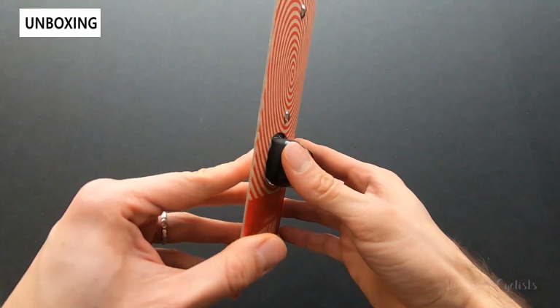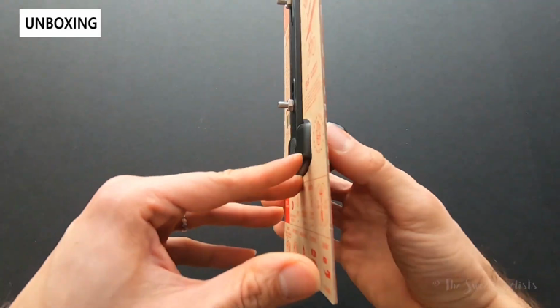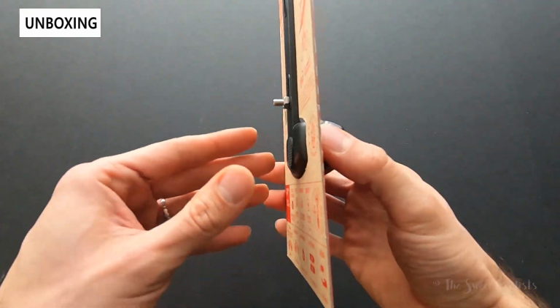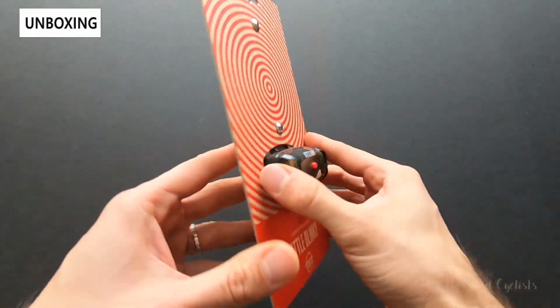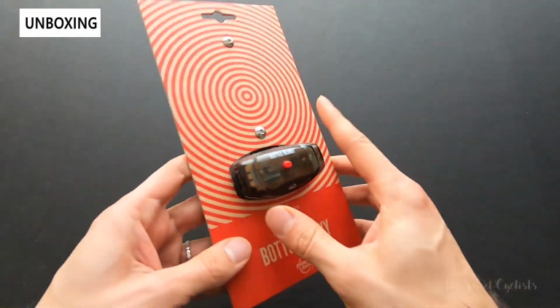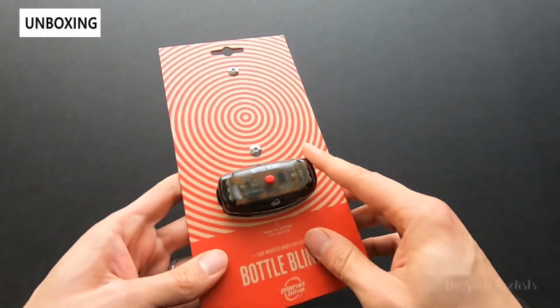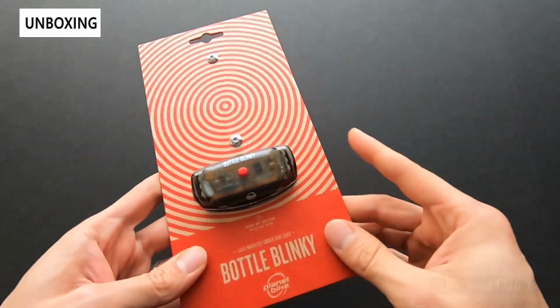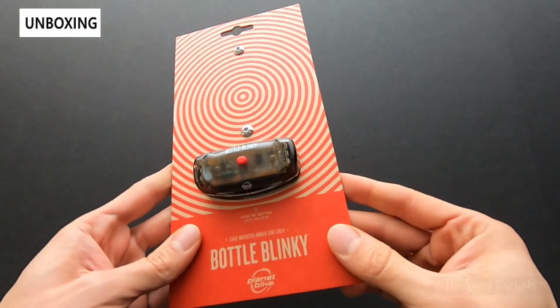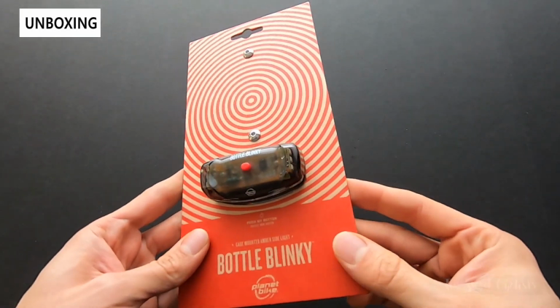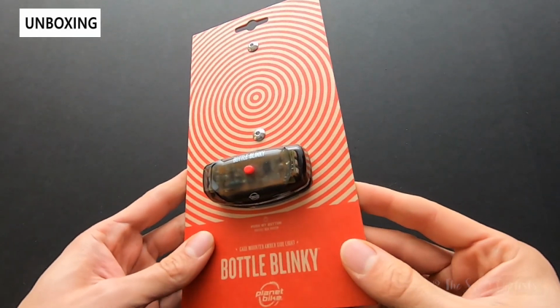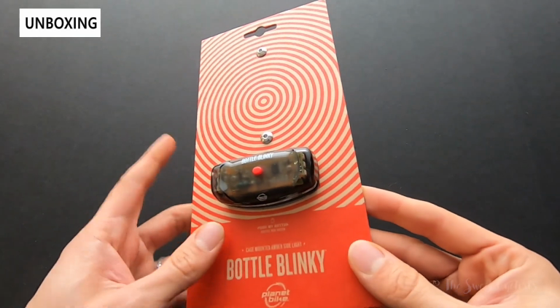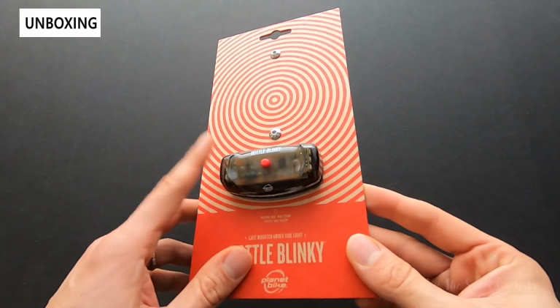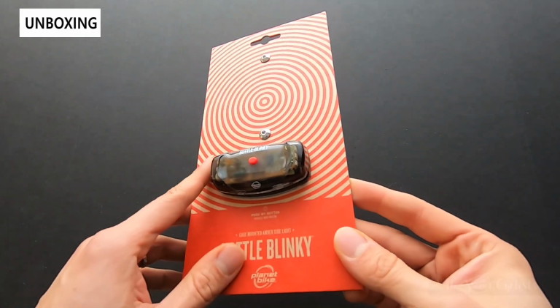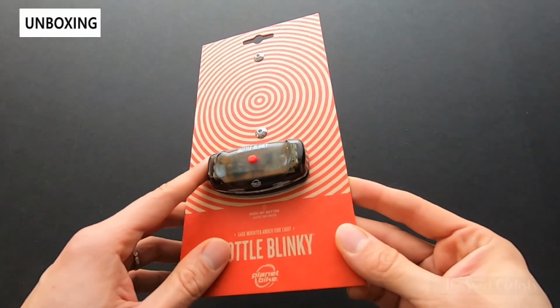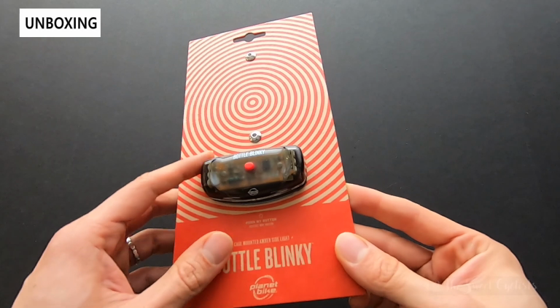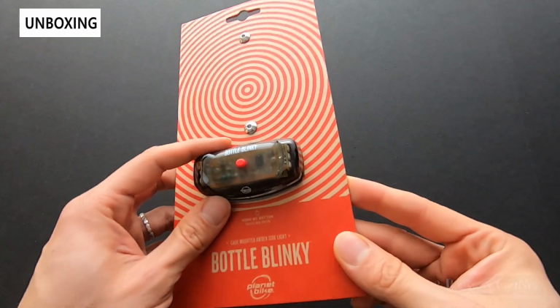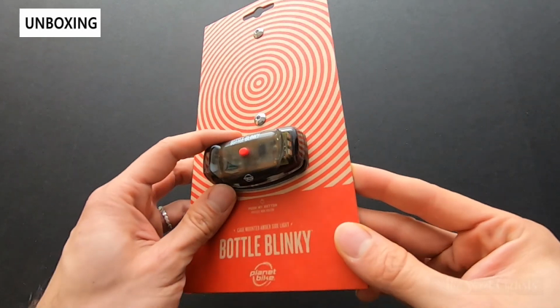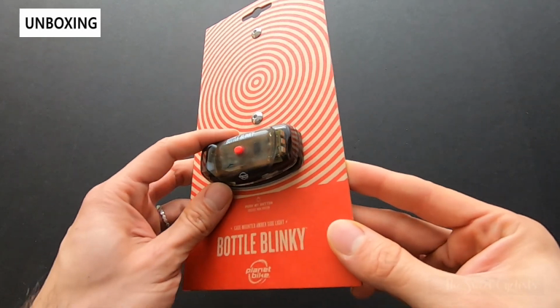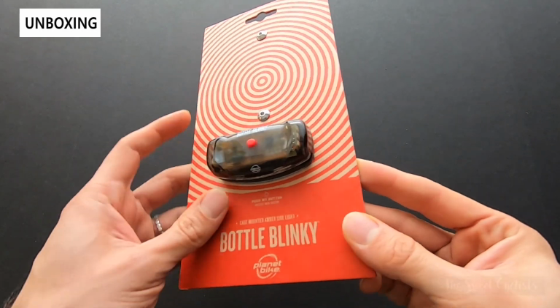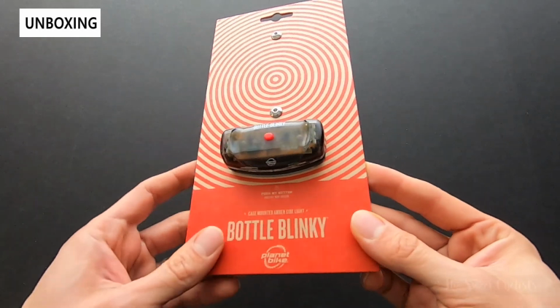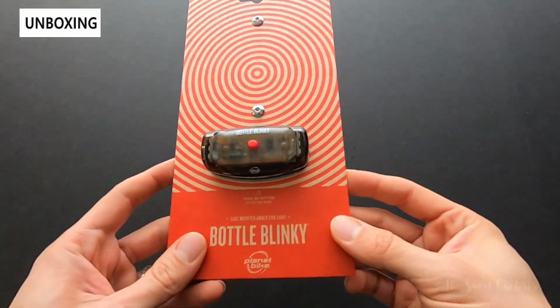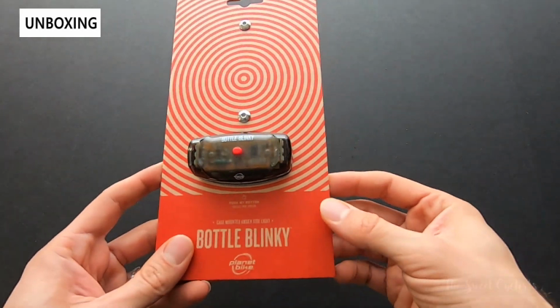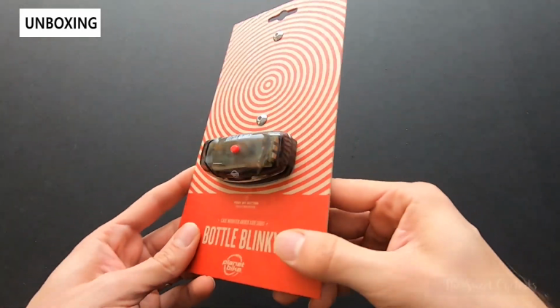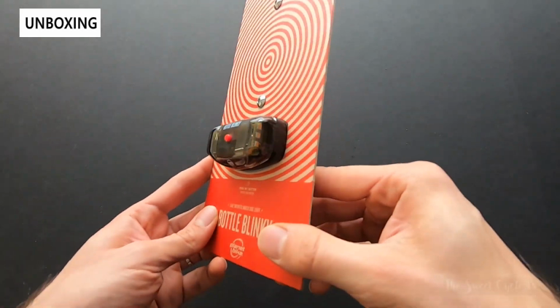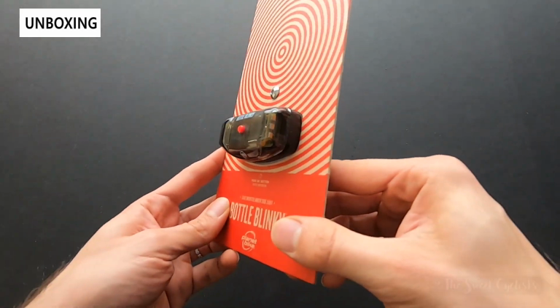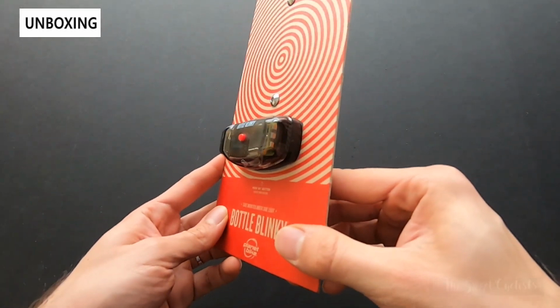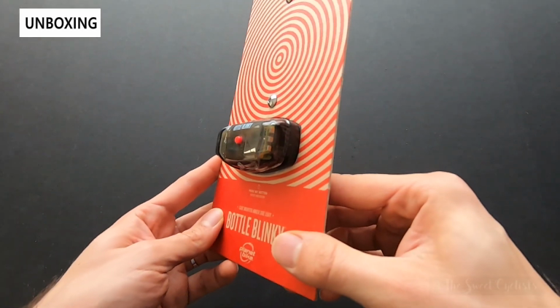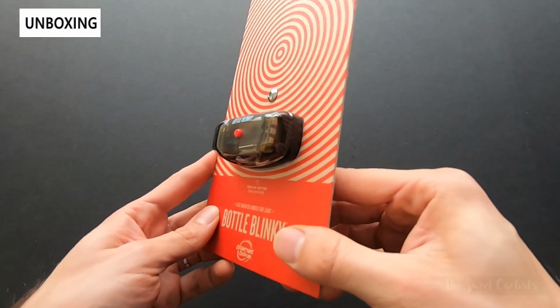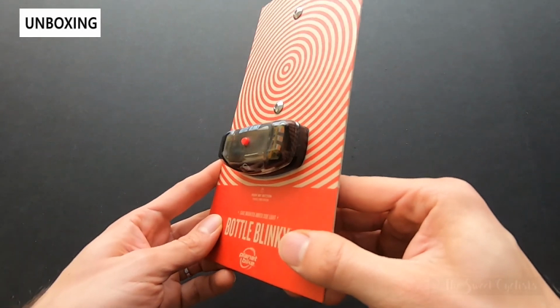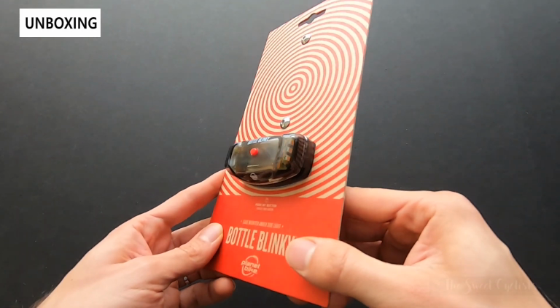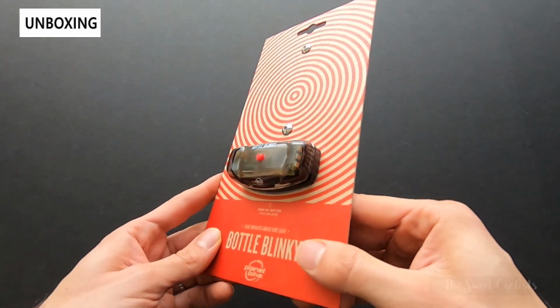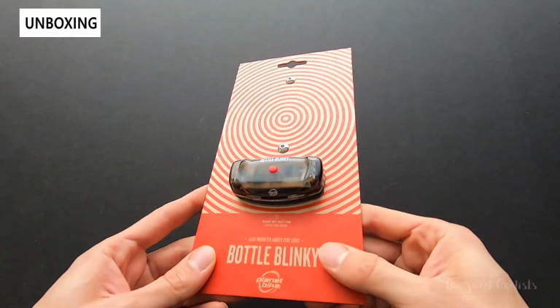I want to thank Planet Bike for providing this. It's a really cool way to get additional side visibility, especially when you're riding at night or even during the daytime.